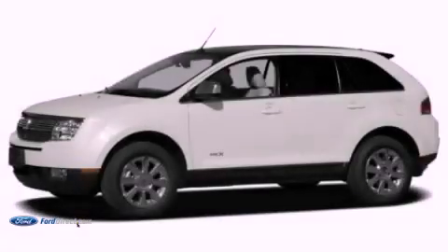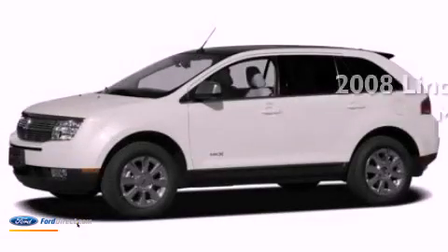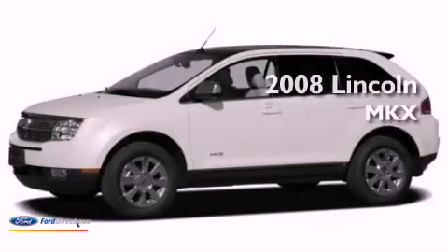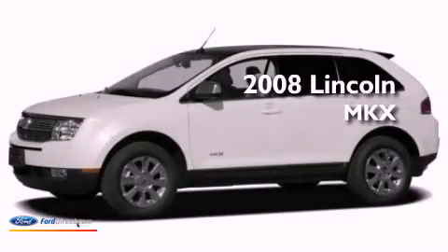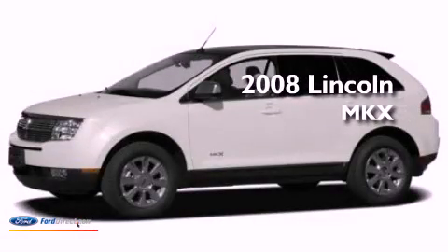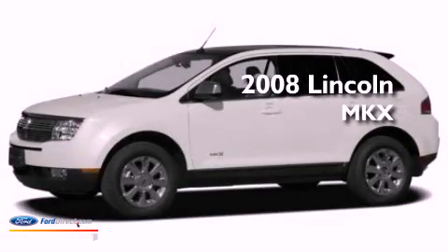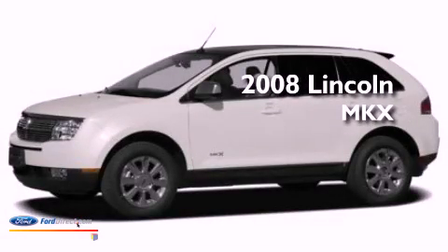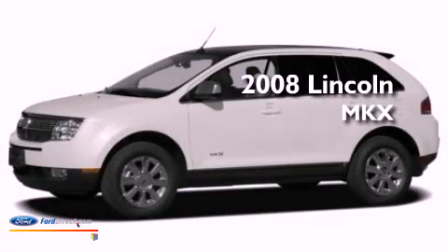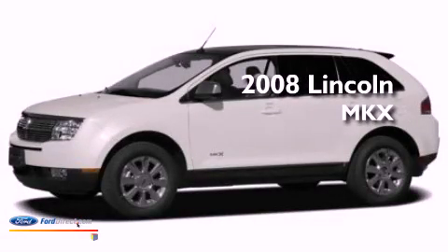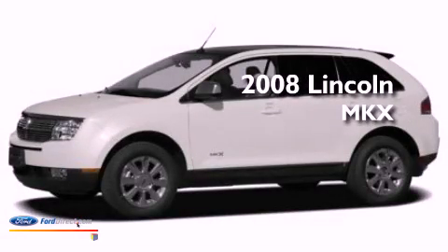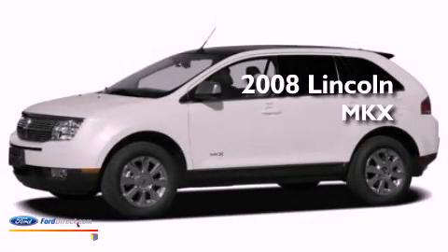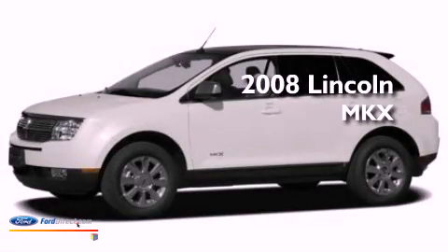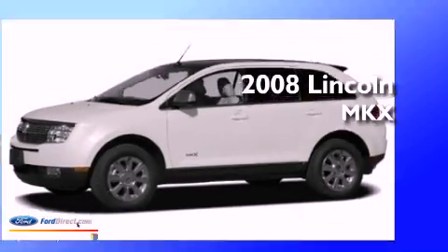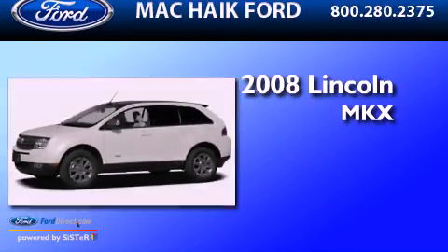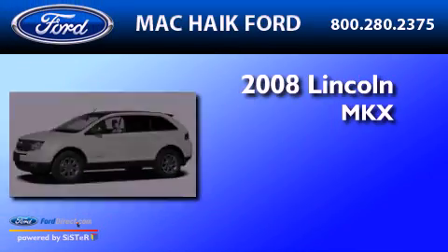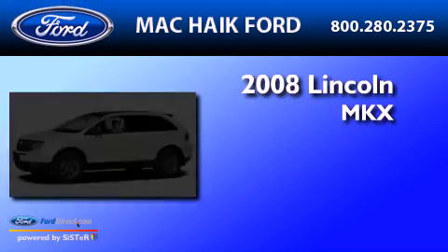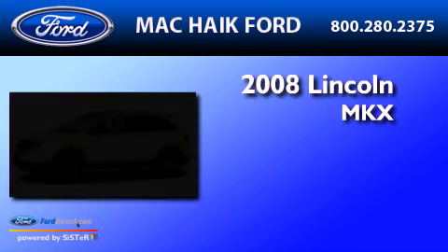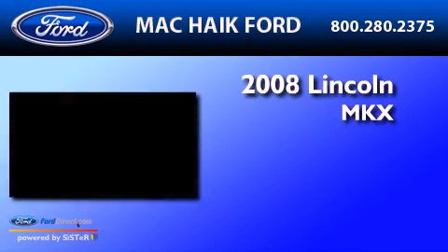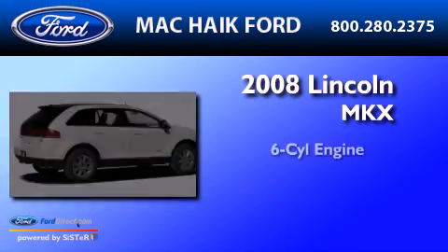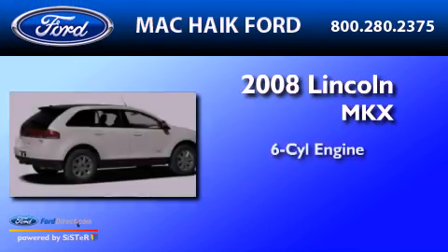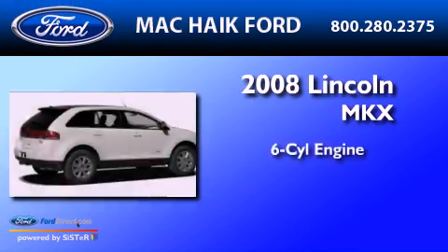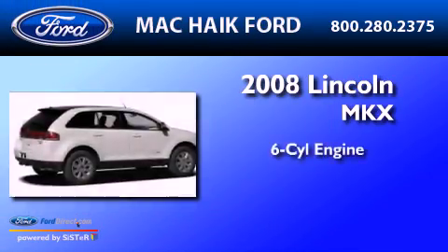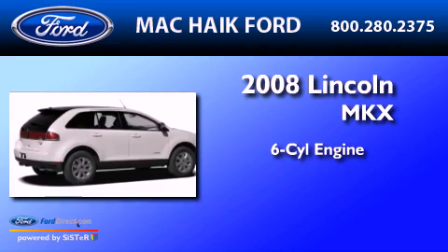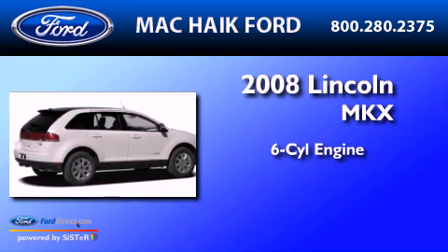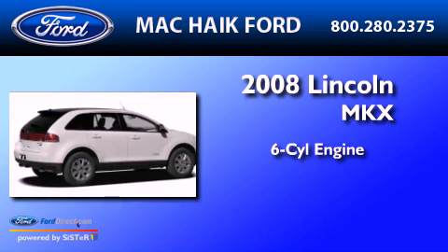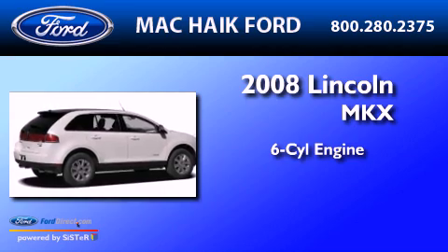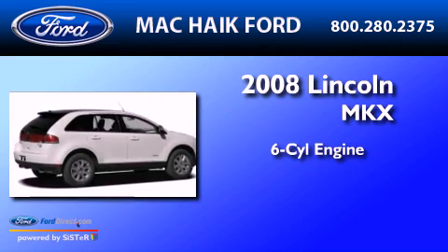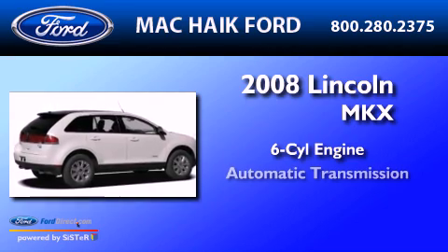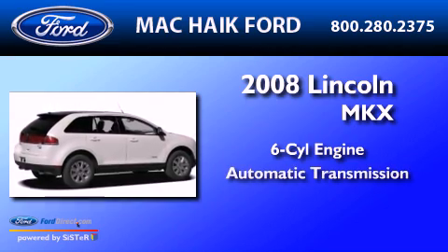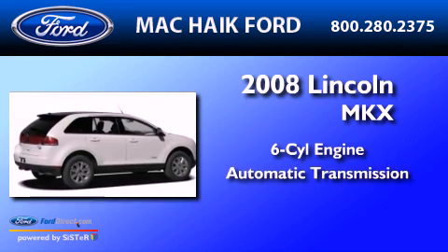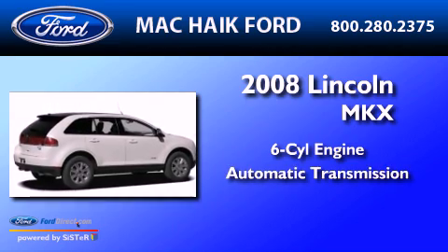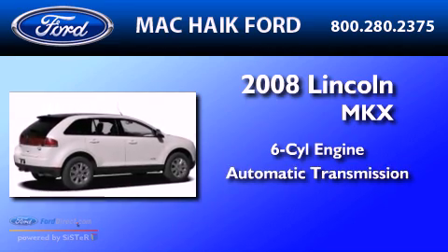This is a 2008 Lincoln MKX. It features a six-cylinder engine and an automatic transmission.